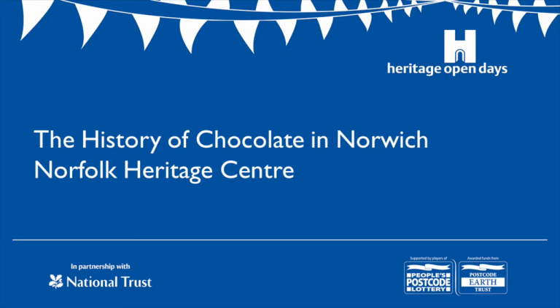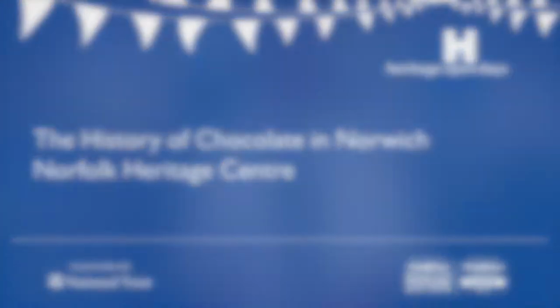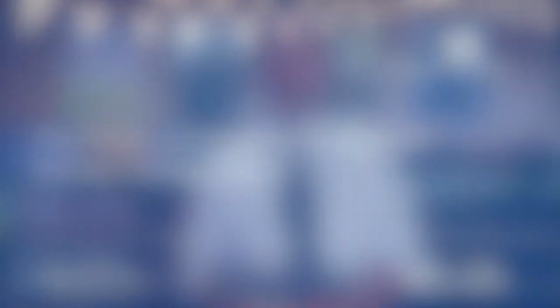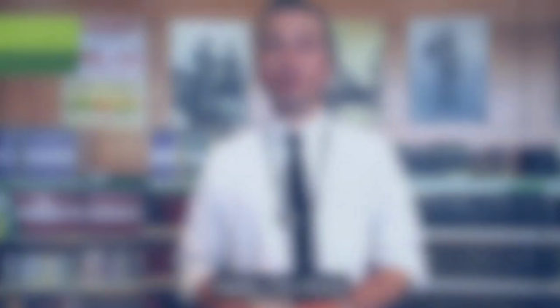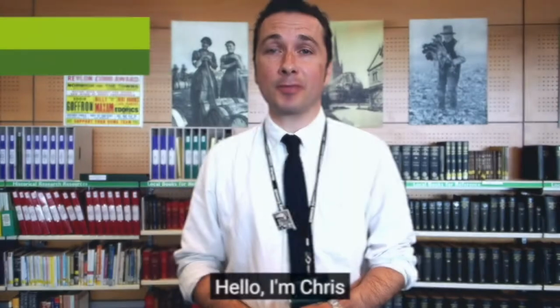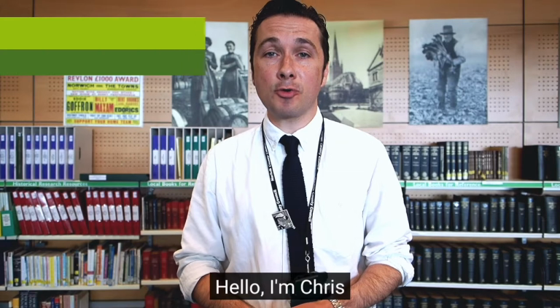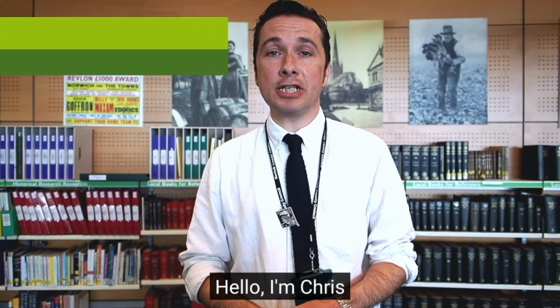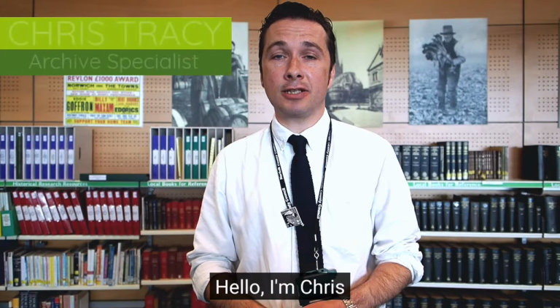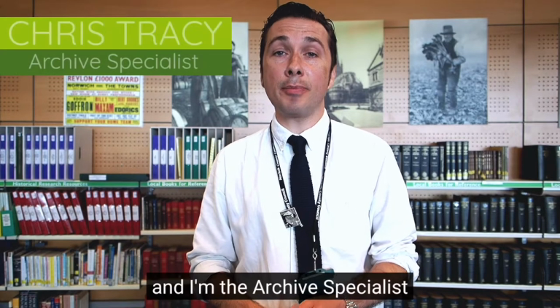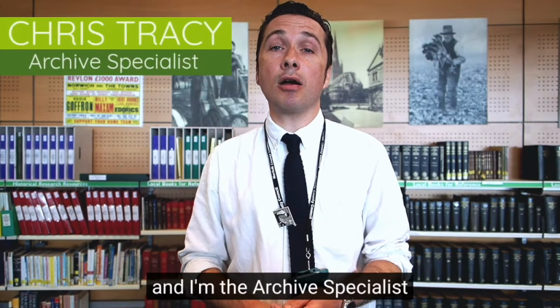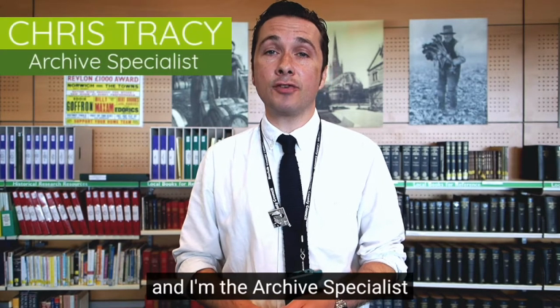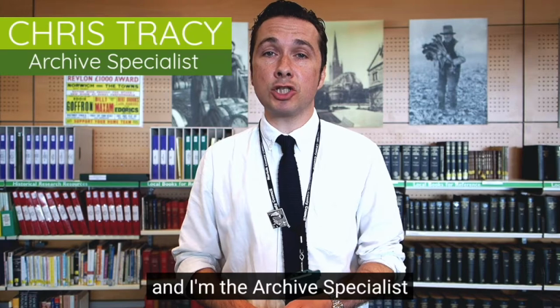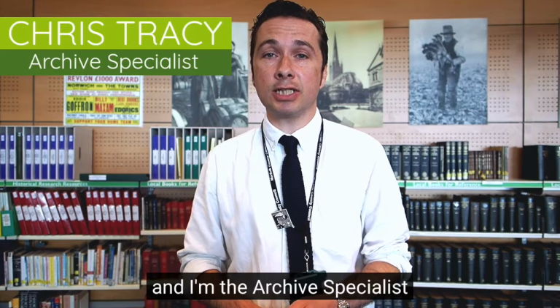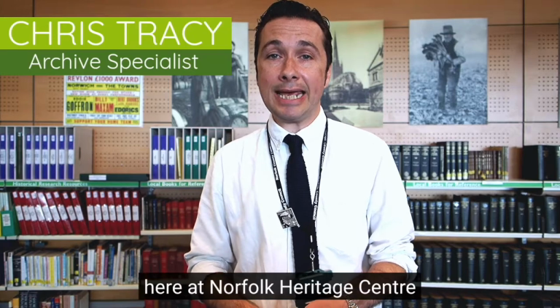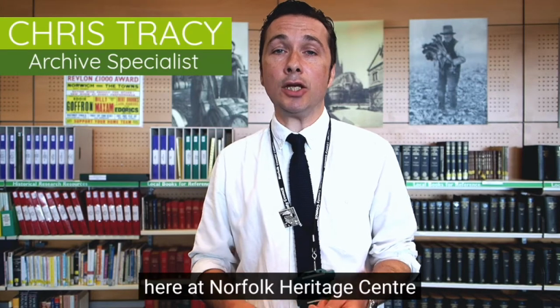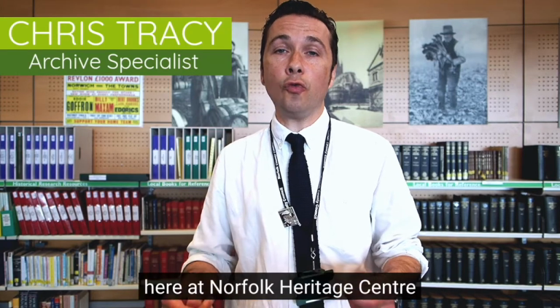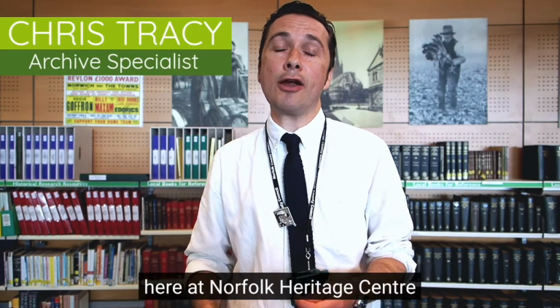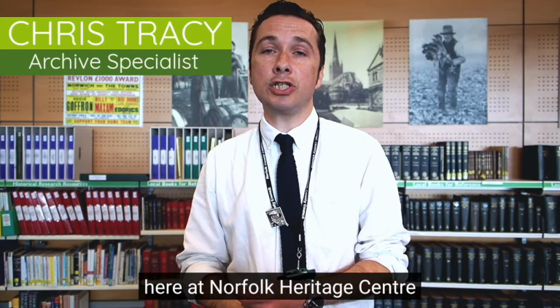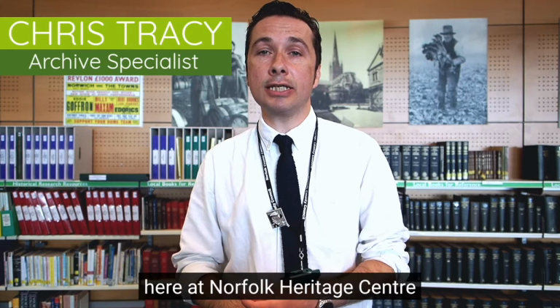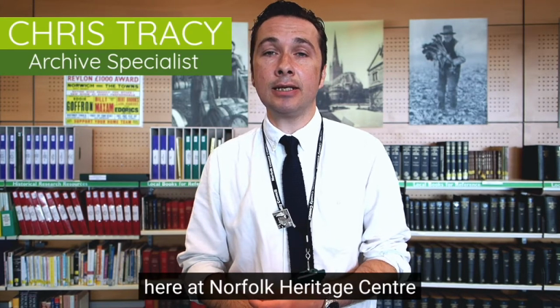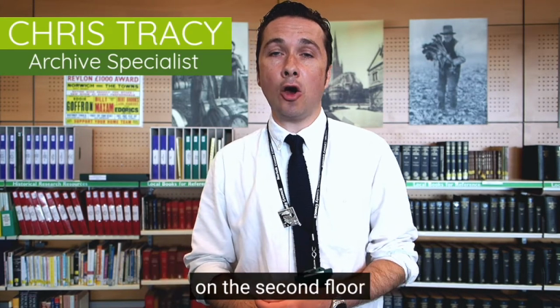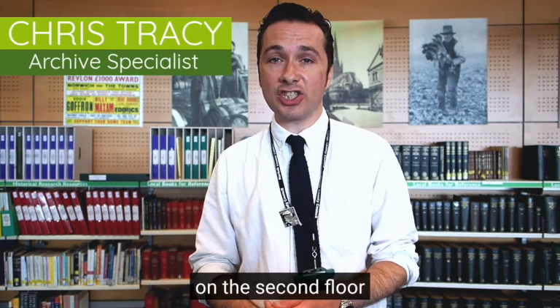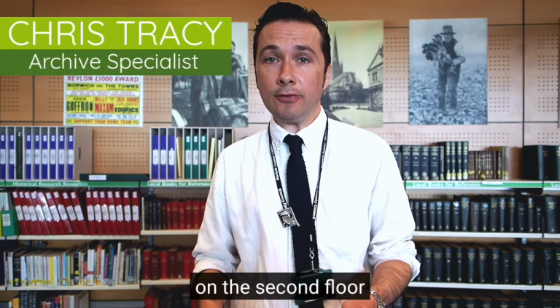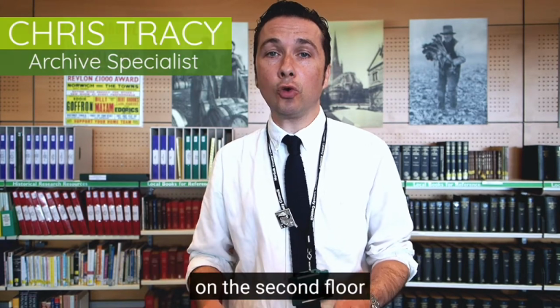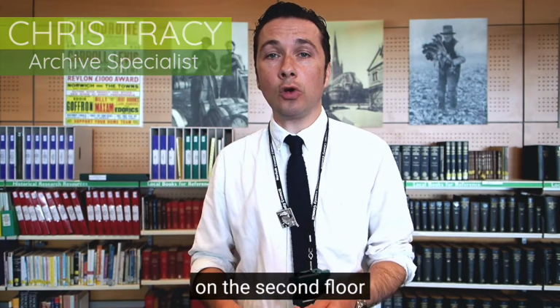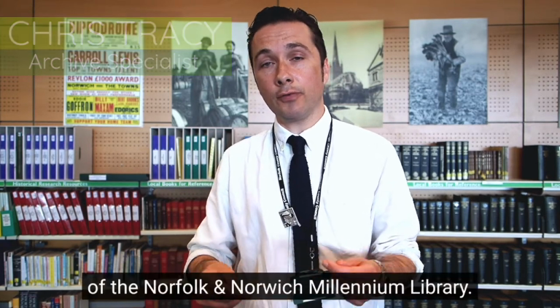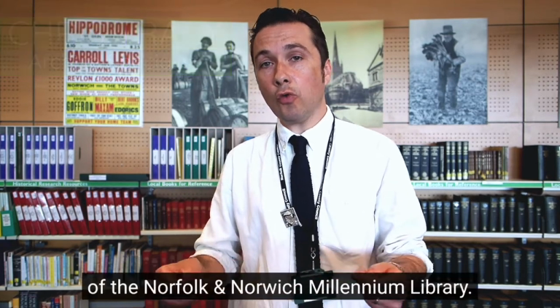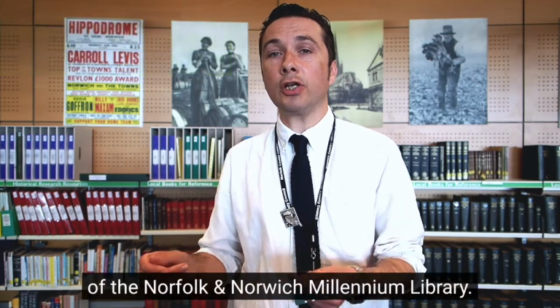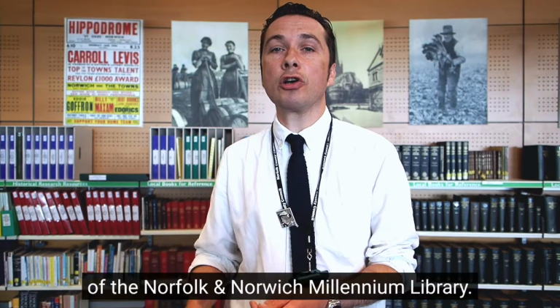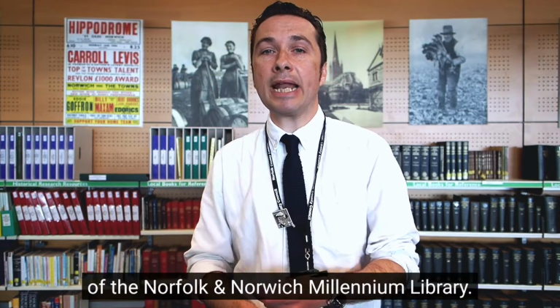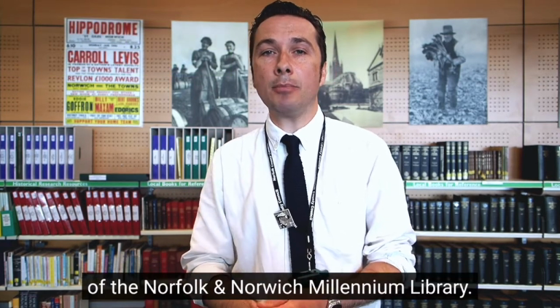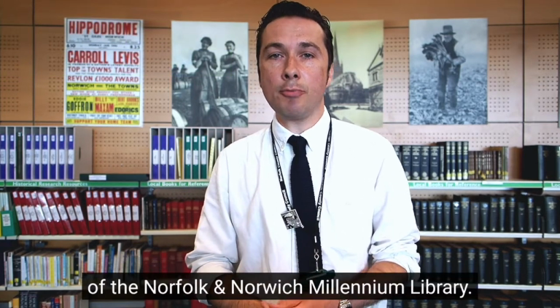Hello, I'm Chris and I'm the Archive Specialist here at Norfolk Heritage Centre on the second floor of the Norfolk and Norwich Millennium Library.